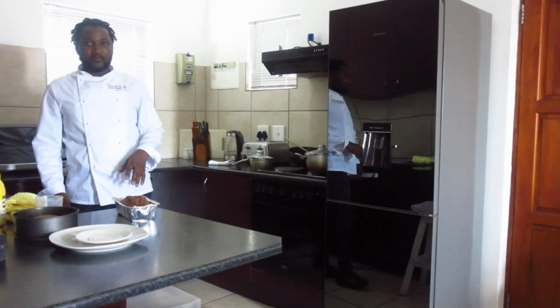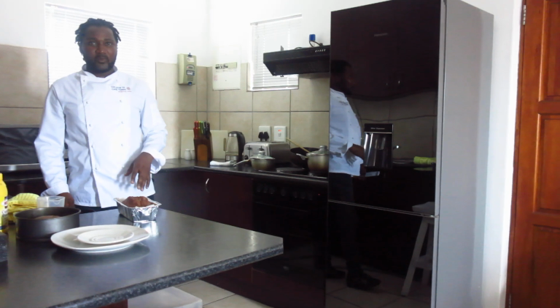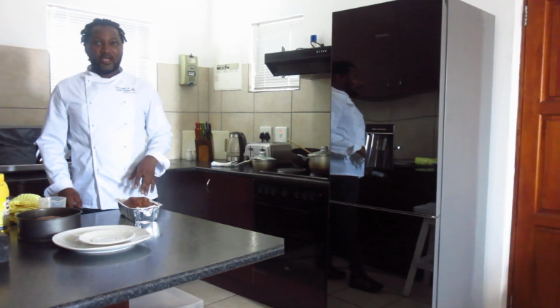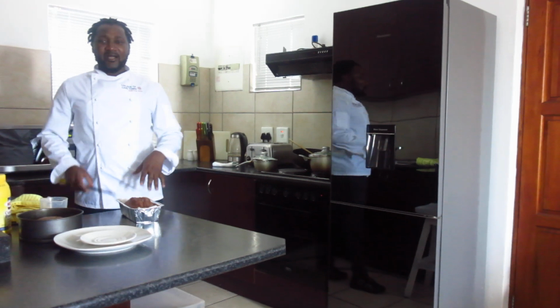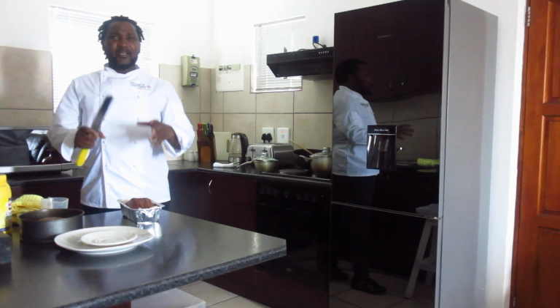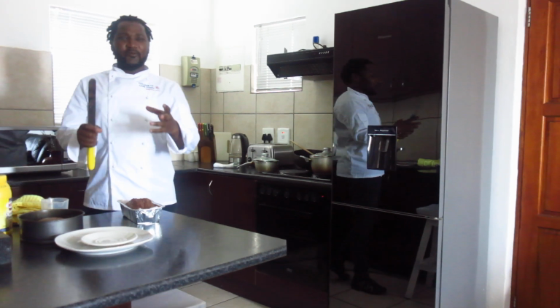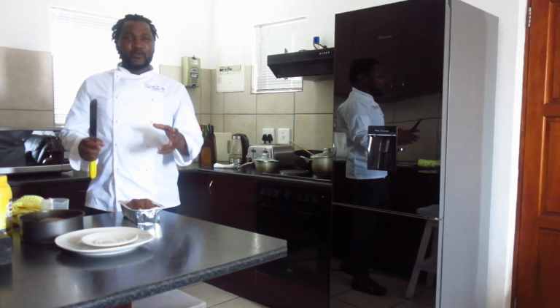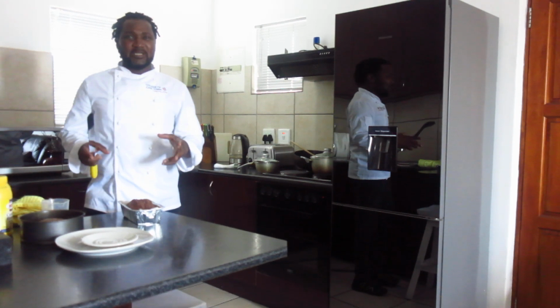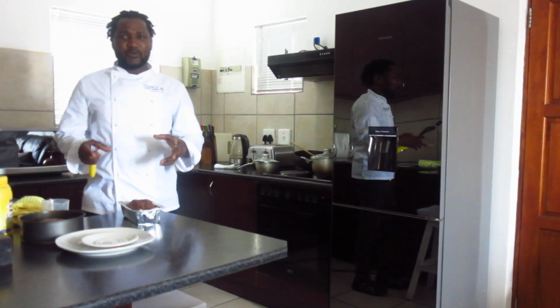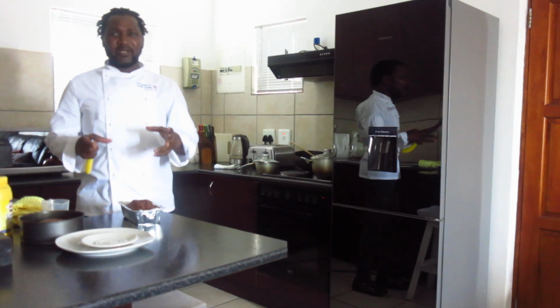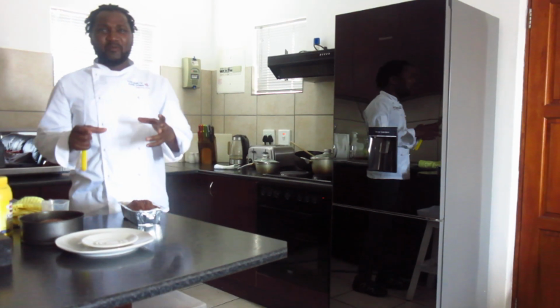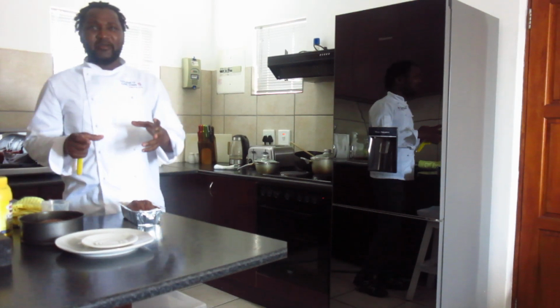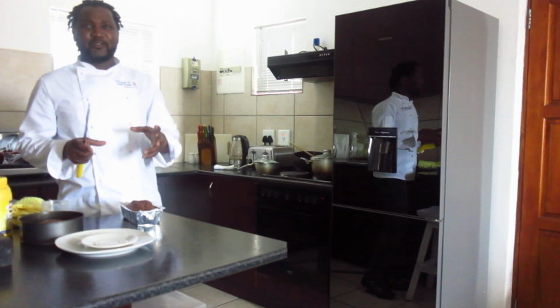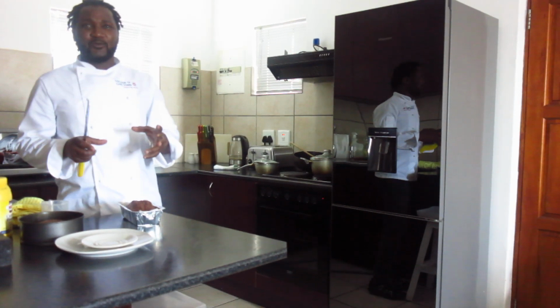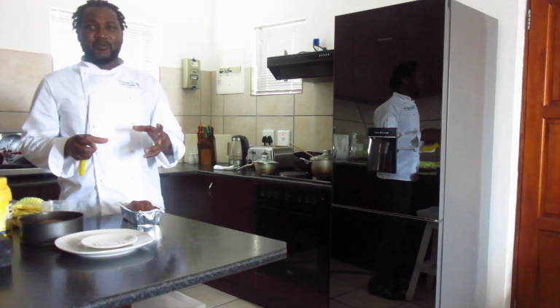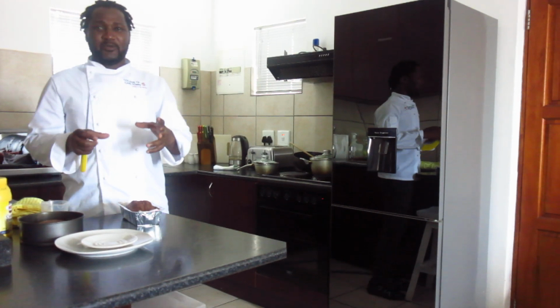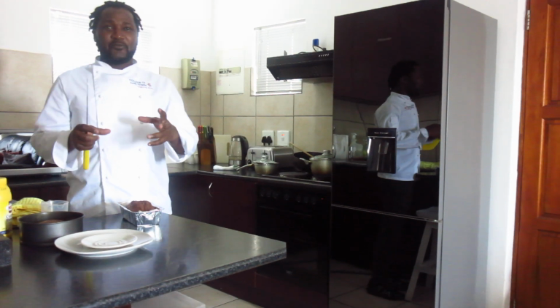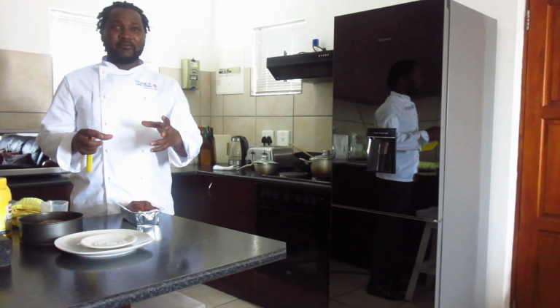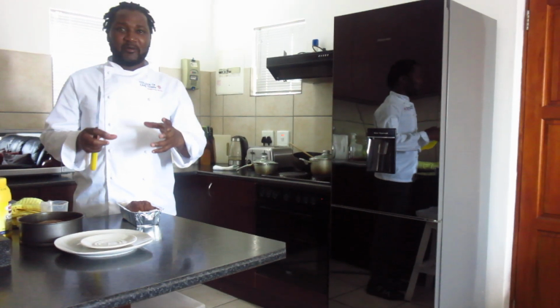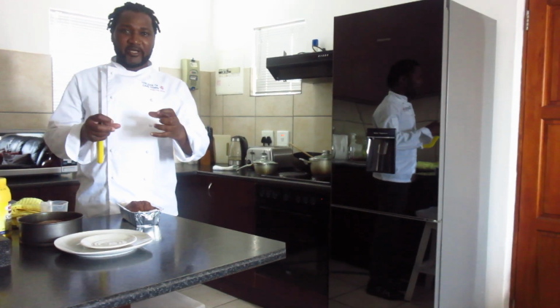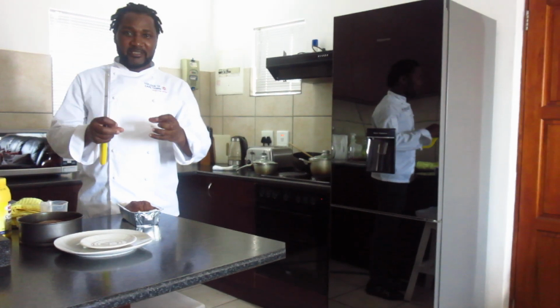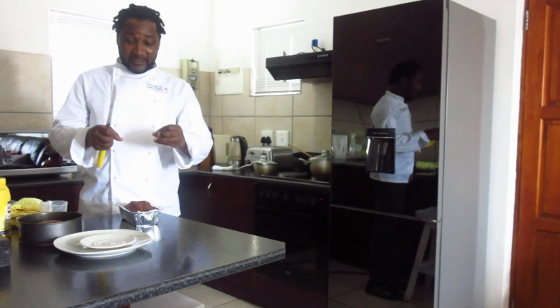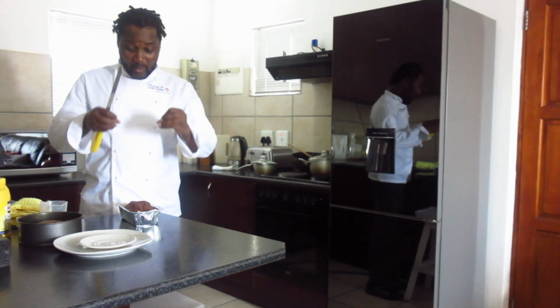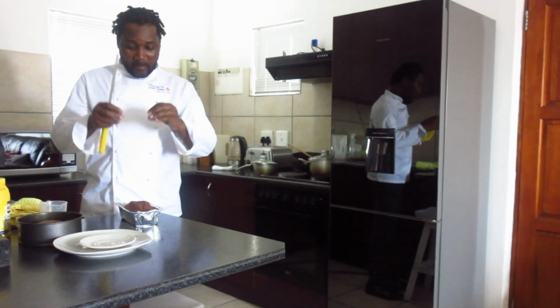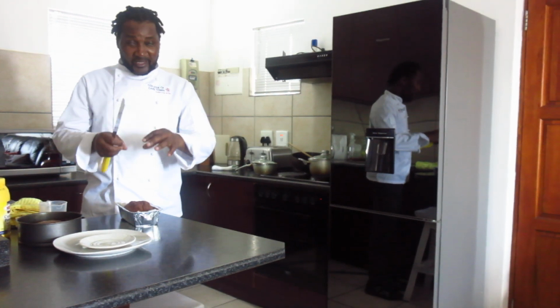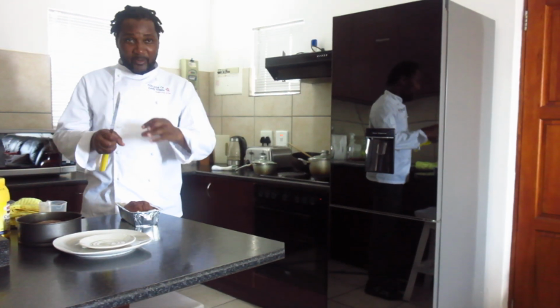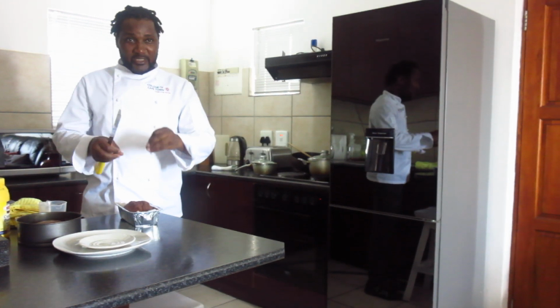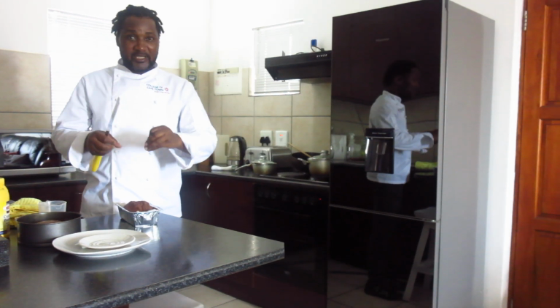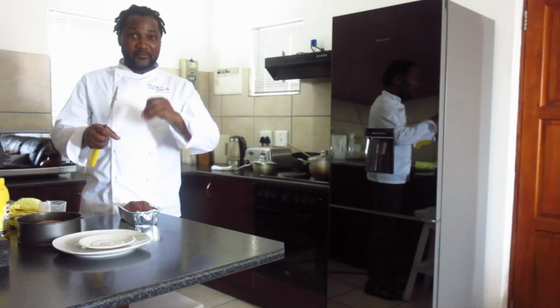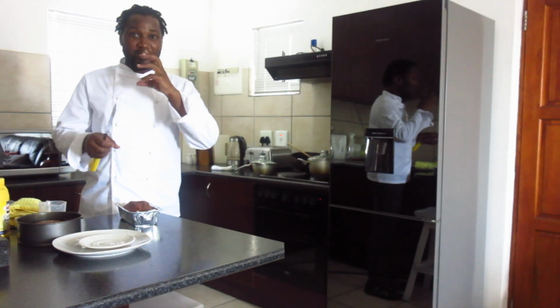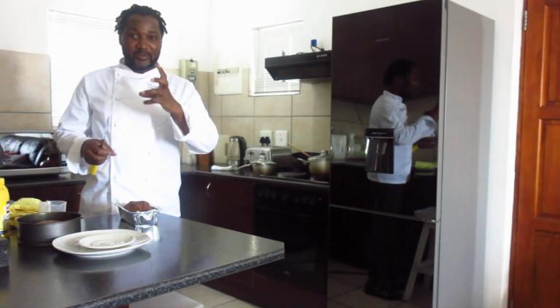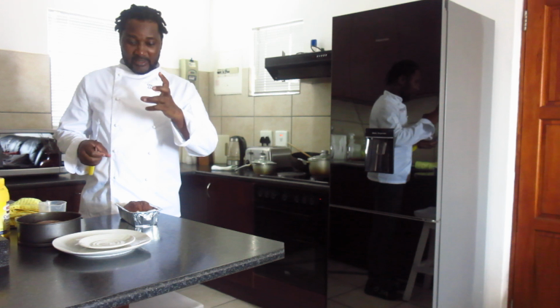Hello viewers, welcome back to your favorite baking channel, Baking with Chef Tunde.